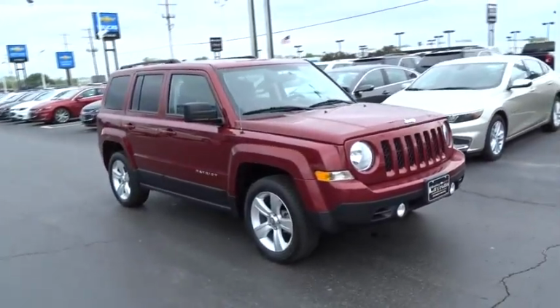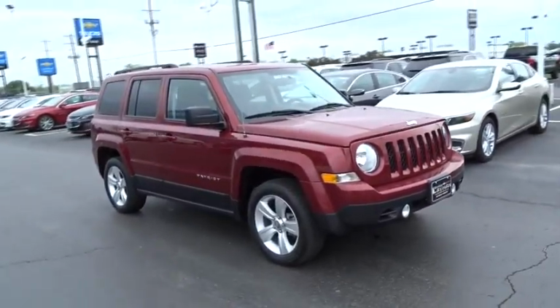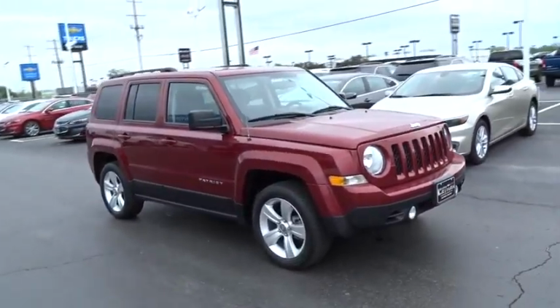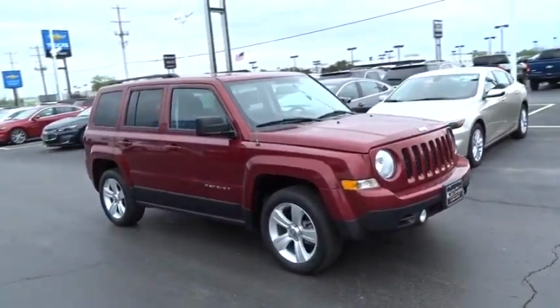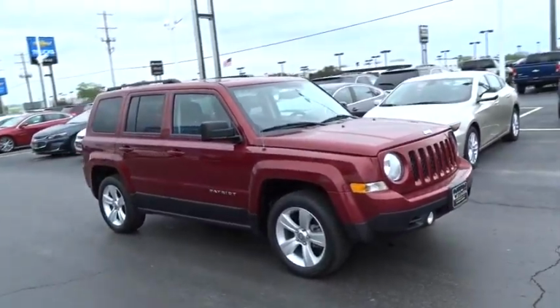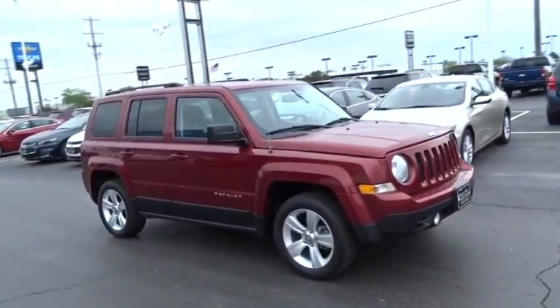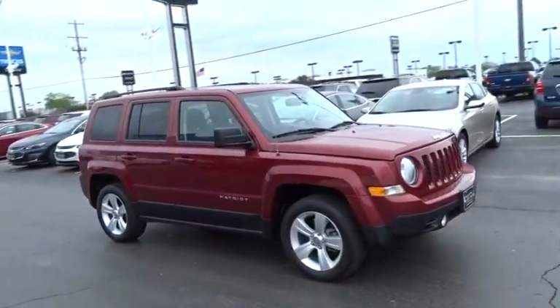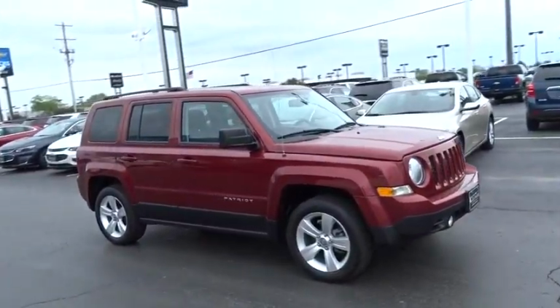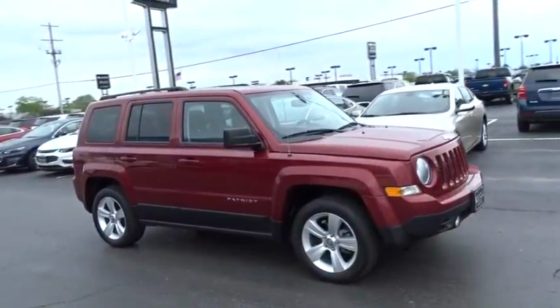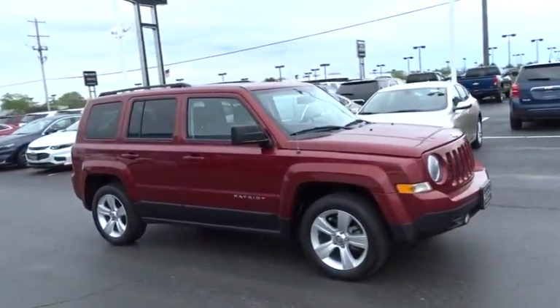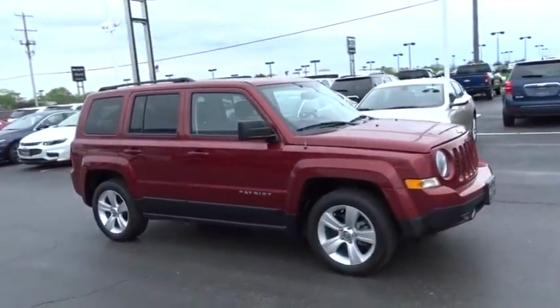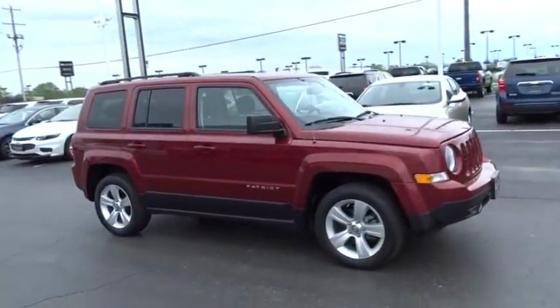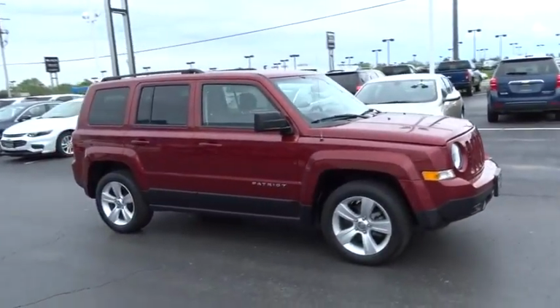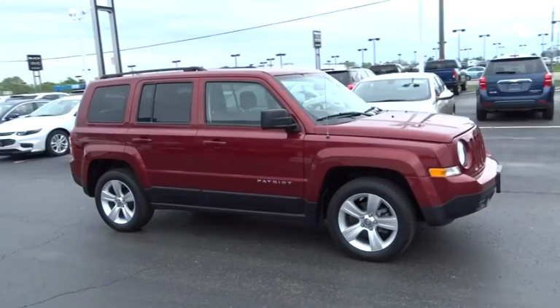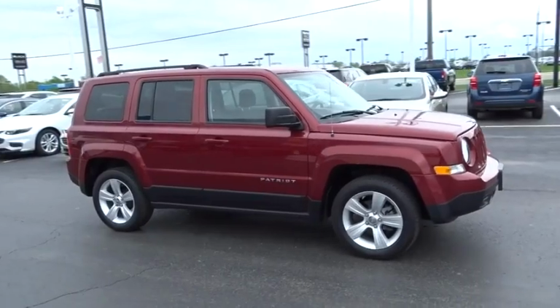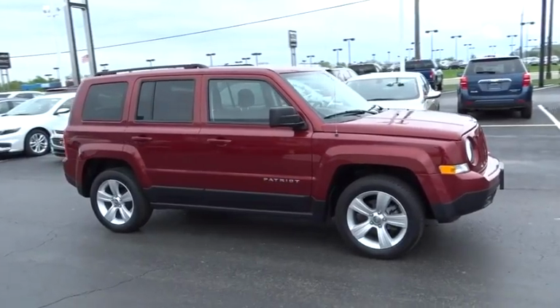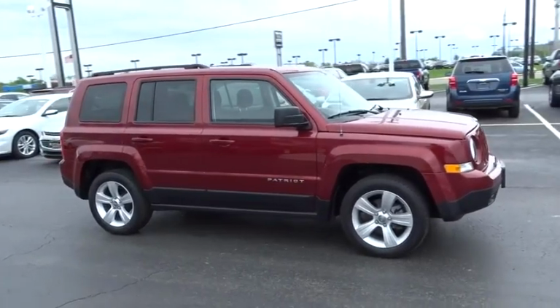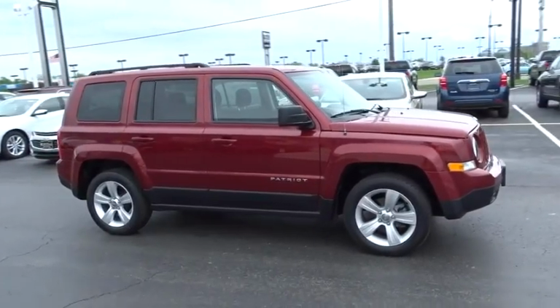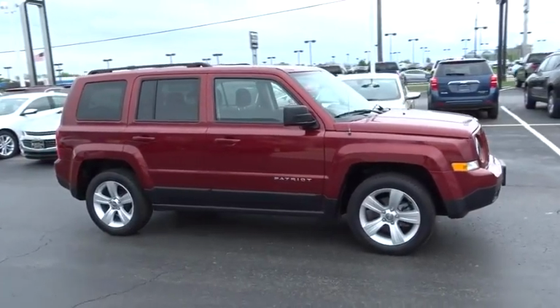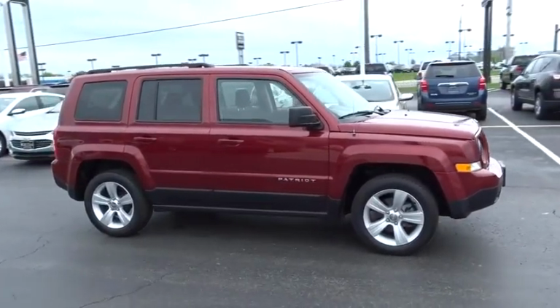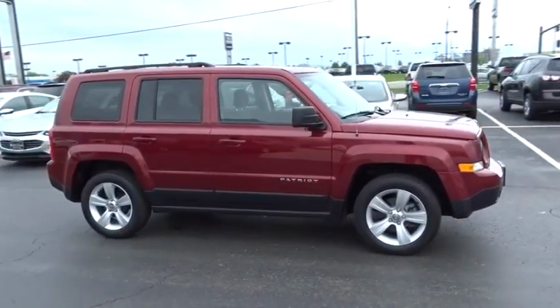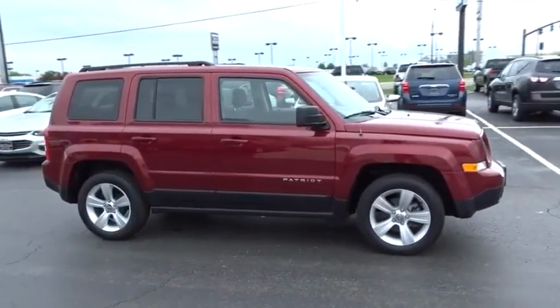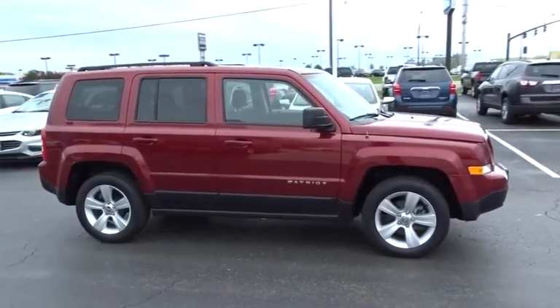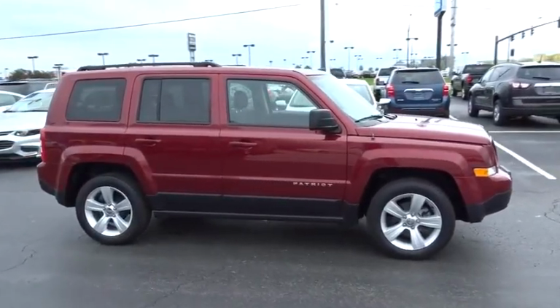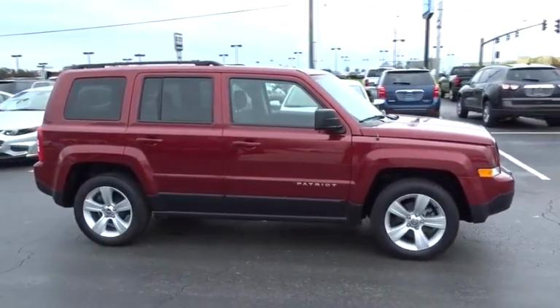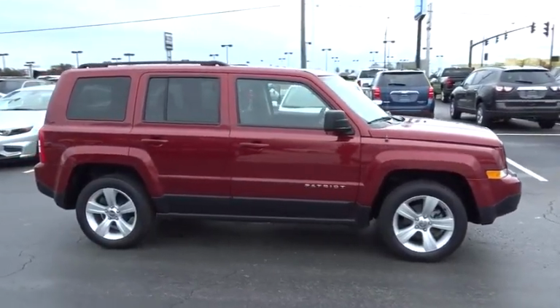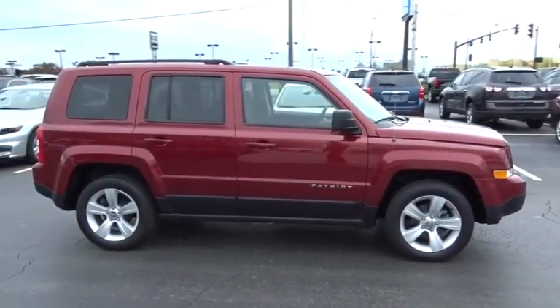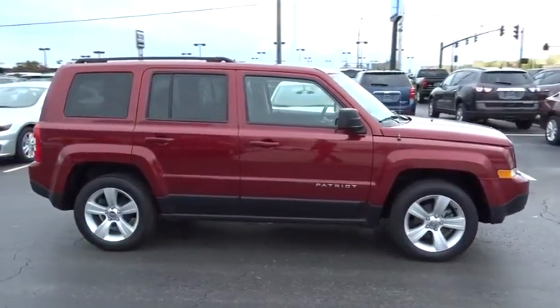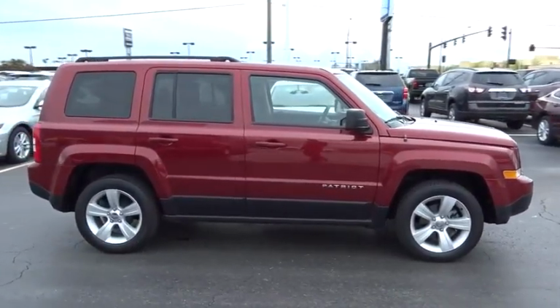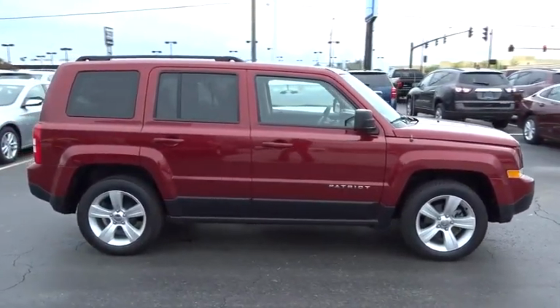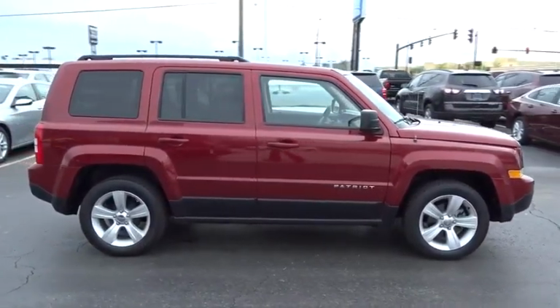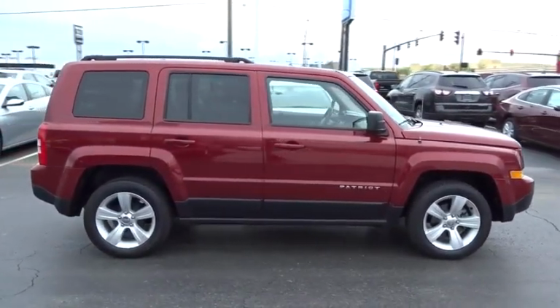The Patriot has plenty of room inside for any size family. This vehicle has less than 20,000 miles.